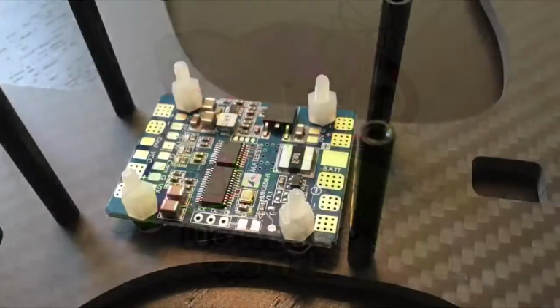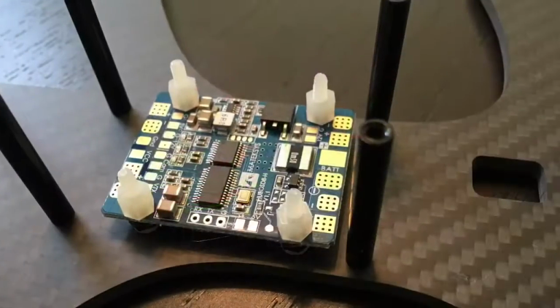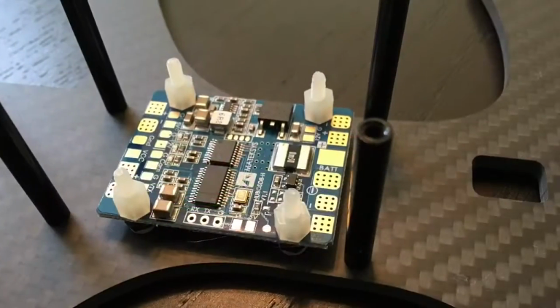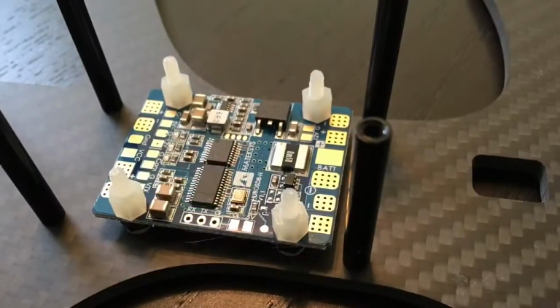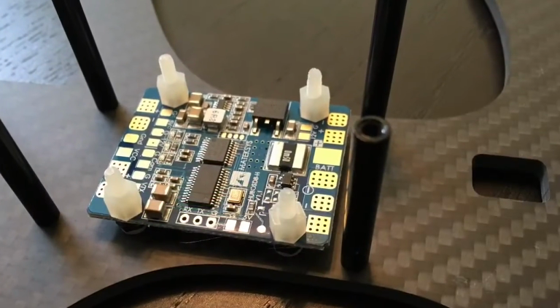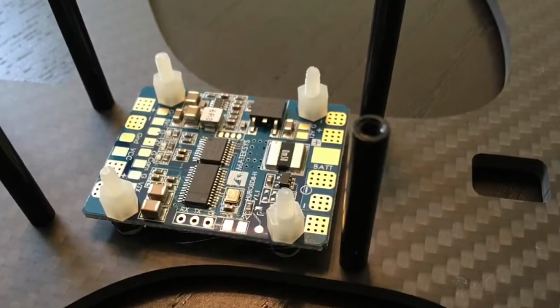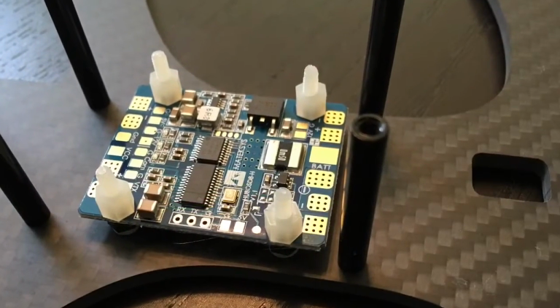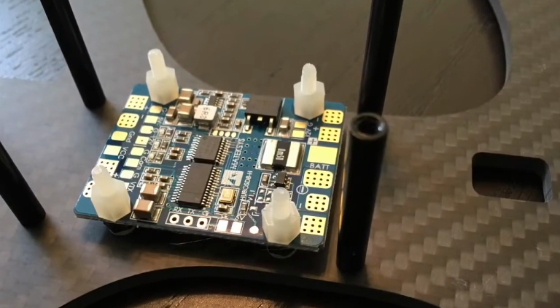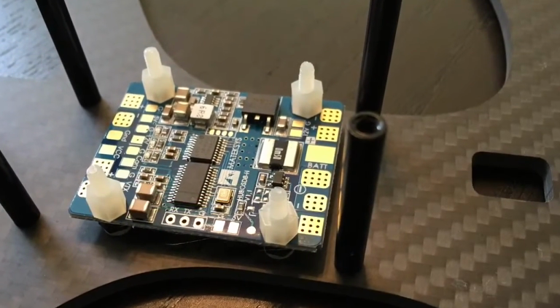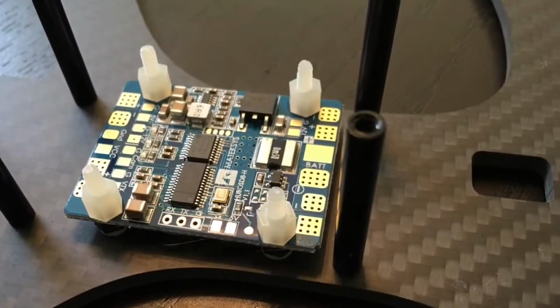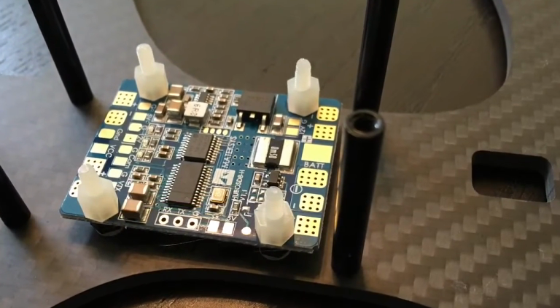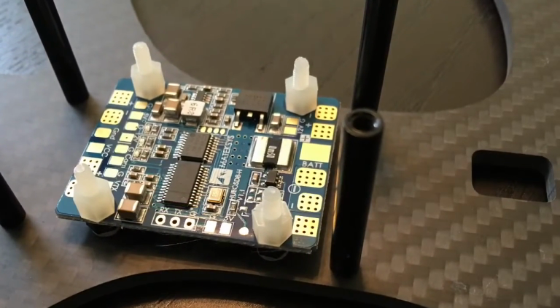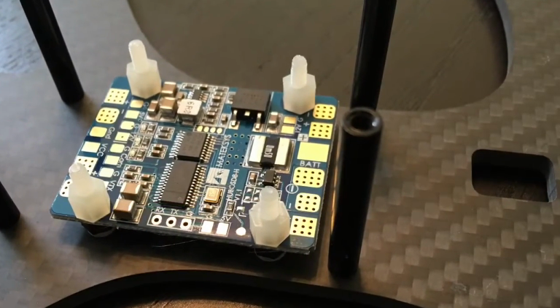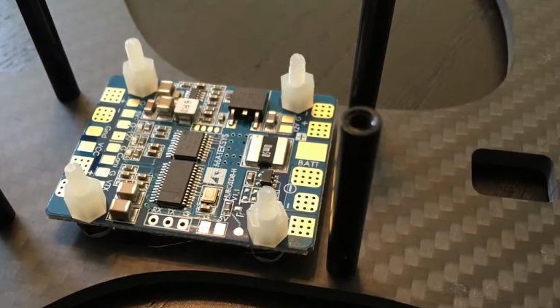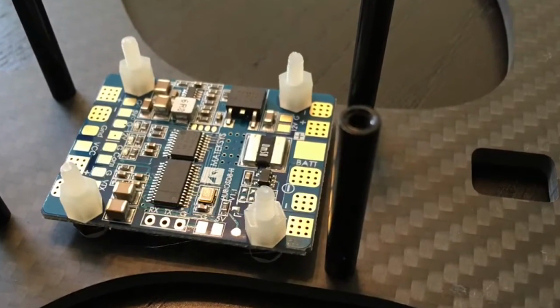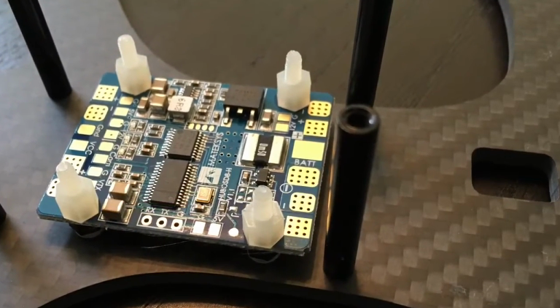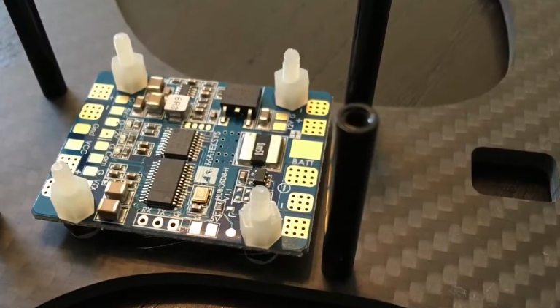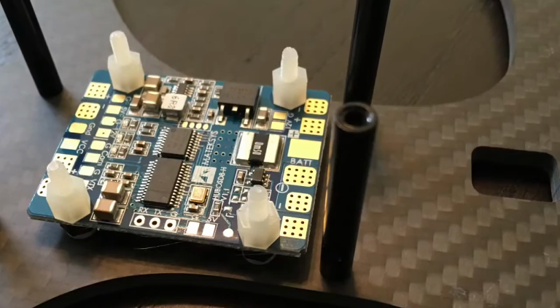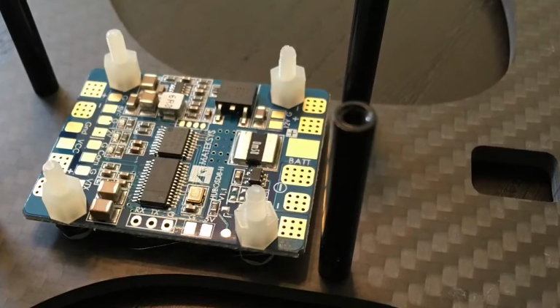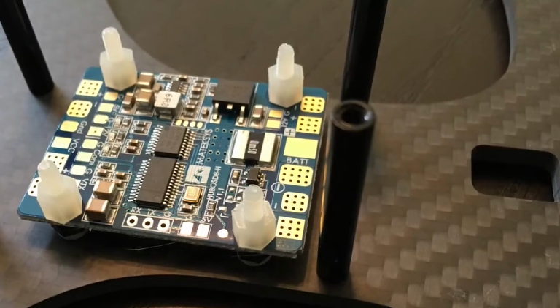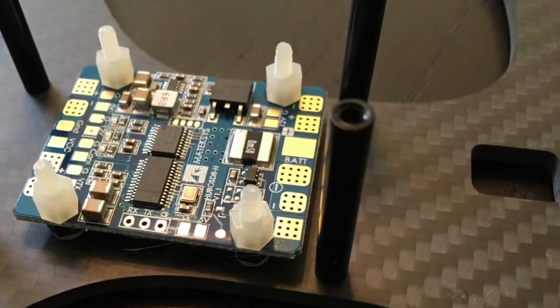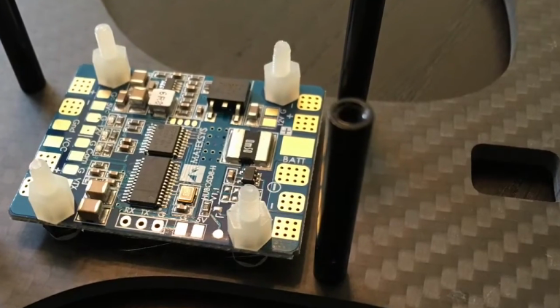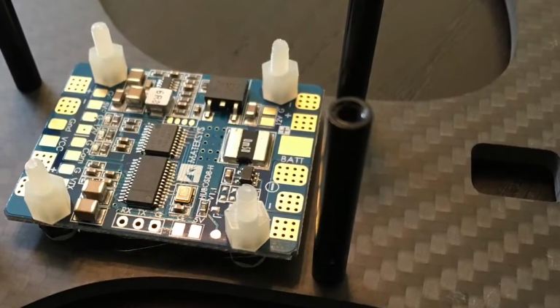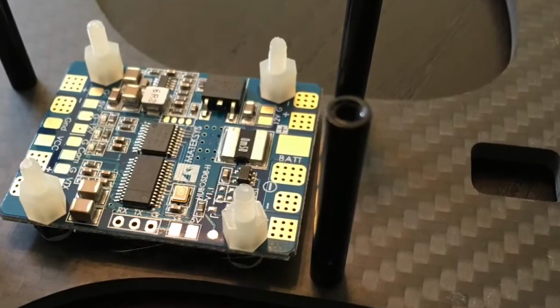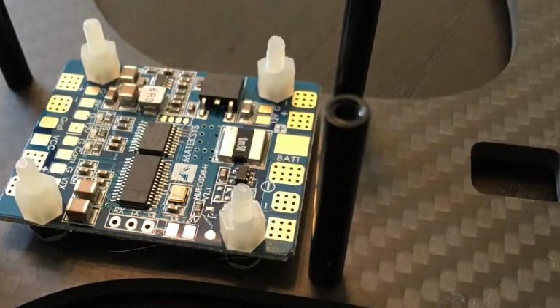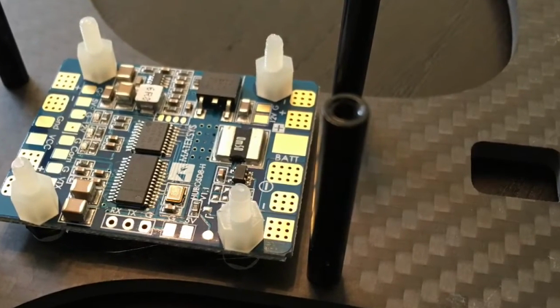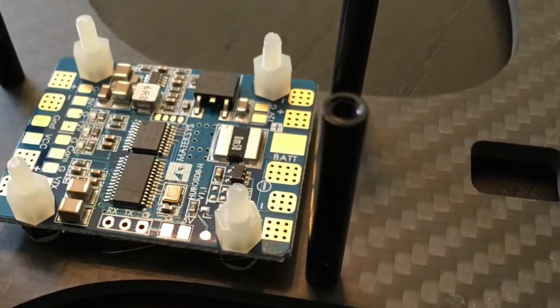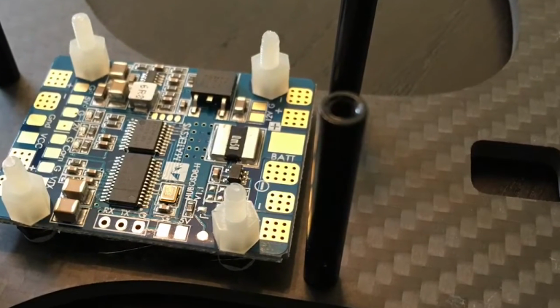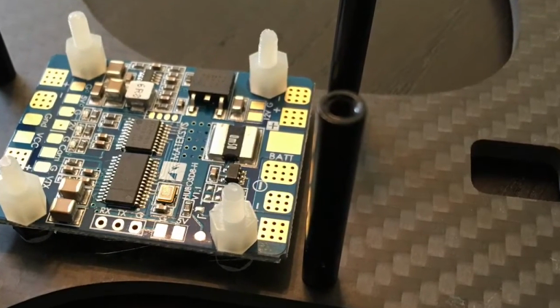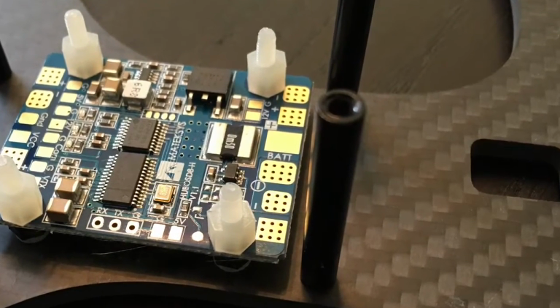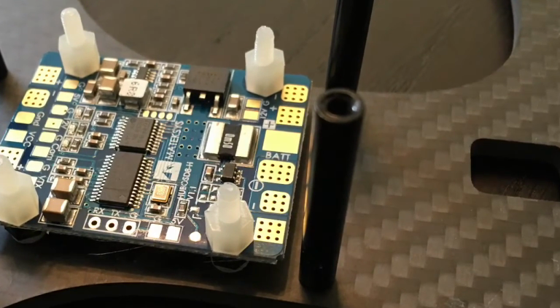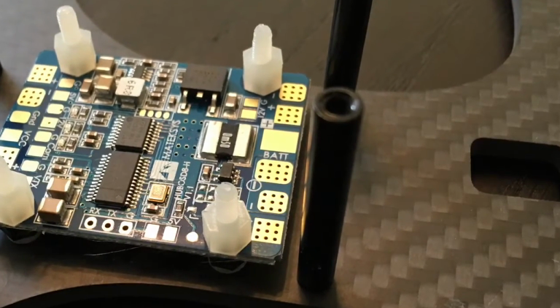Welcome to MonsterQuads. Here's the new Maytec OSD Power Distribution Board. It's nice and it's neat.